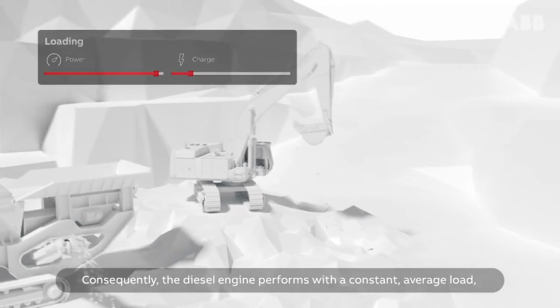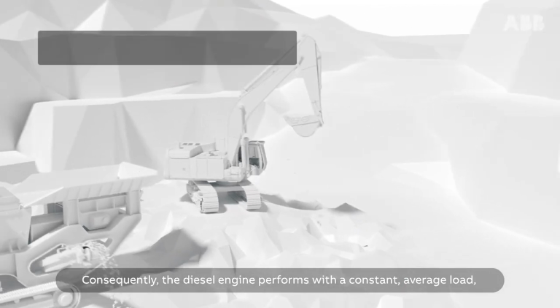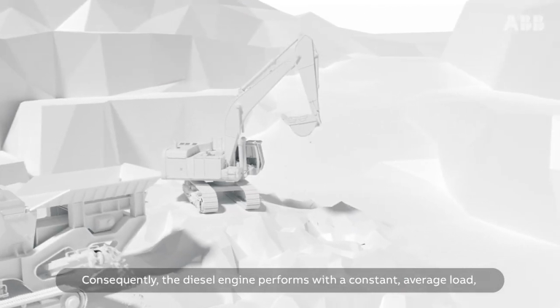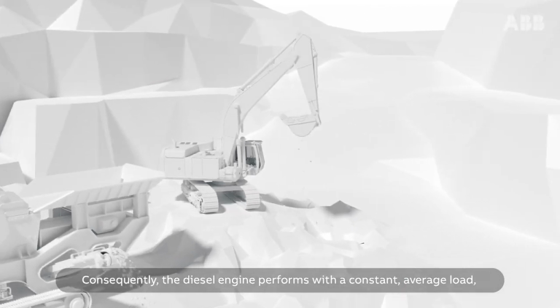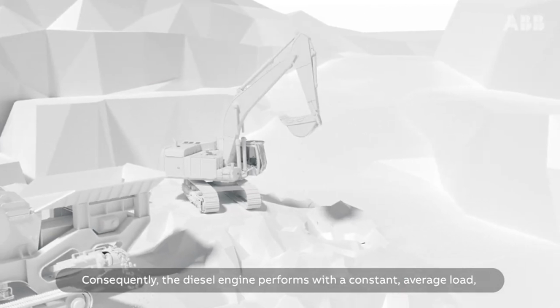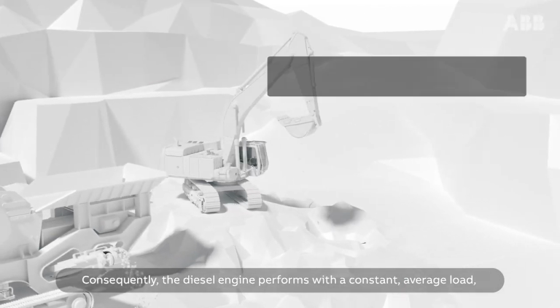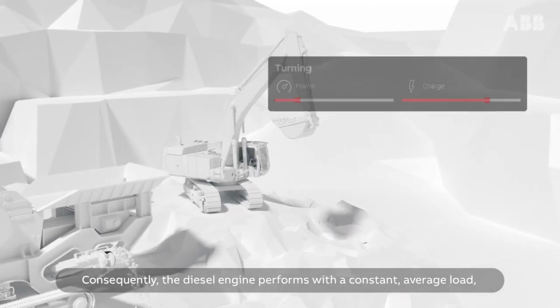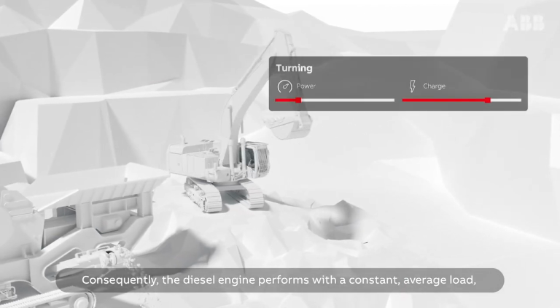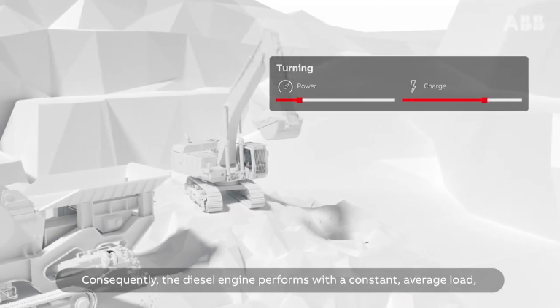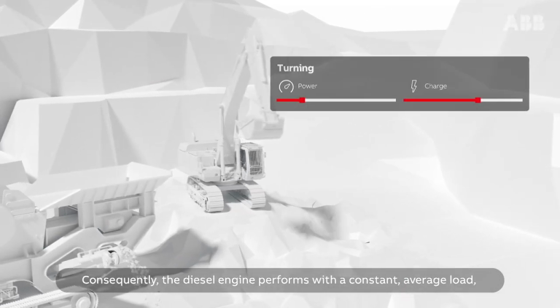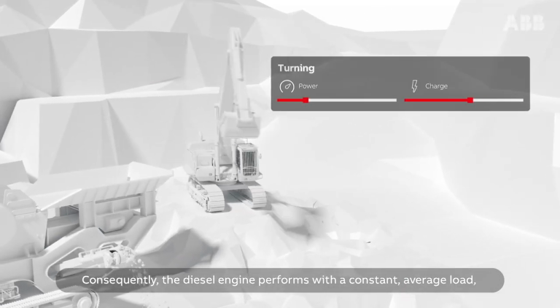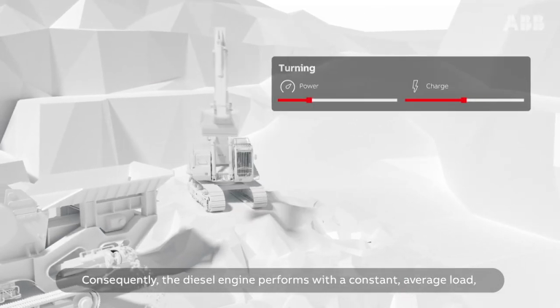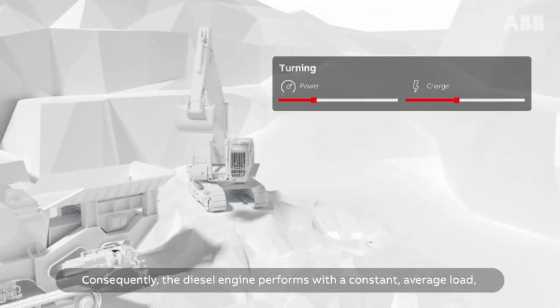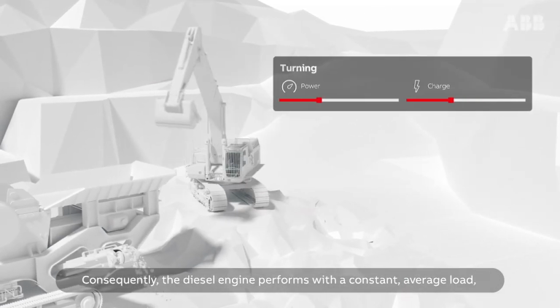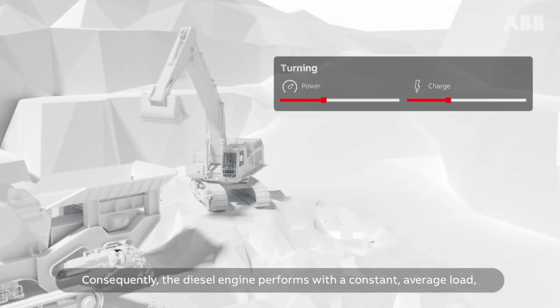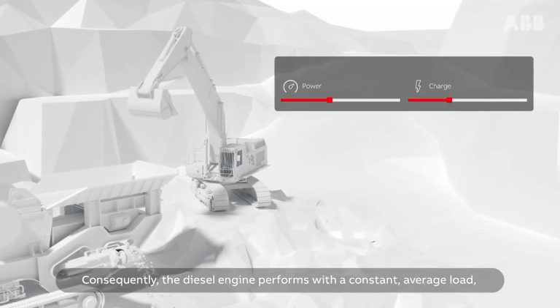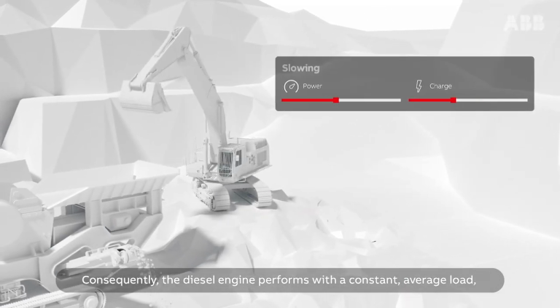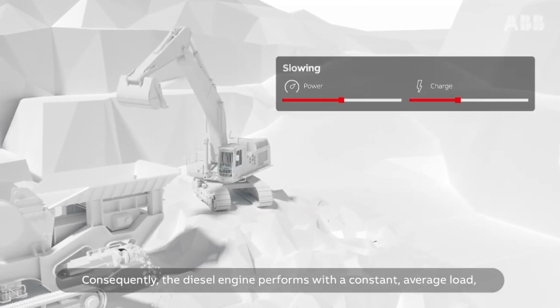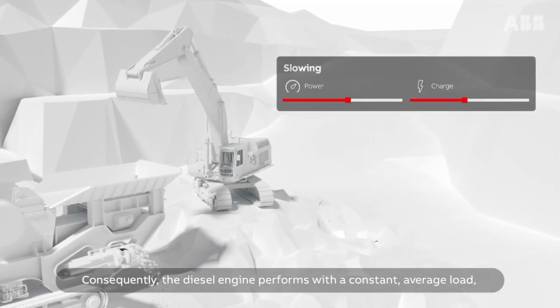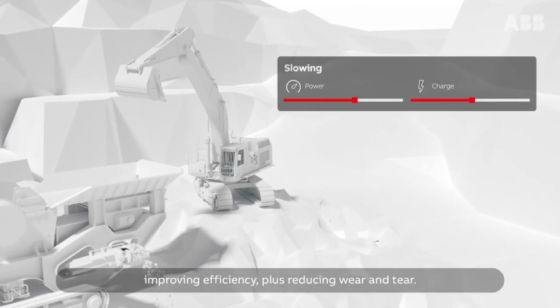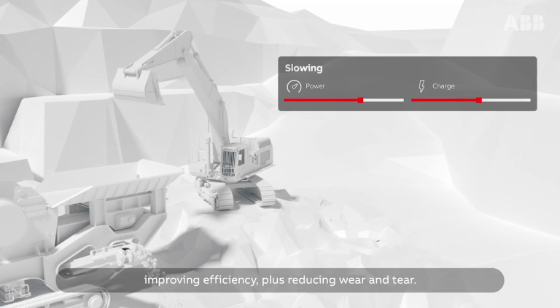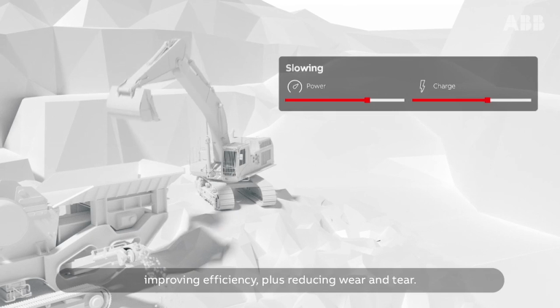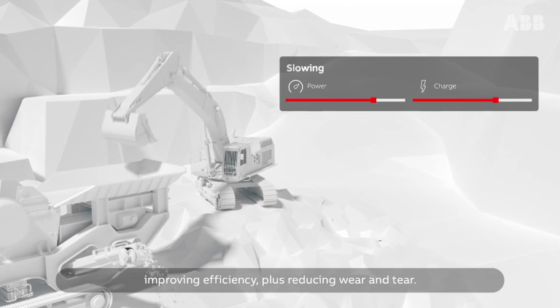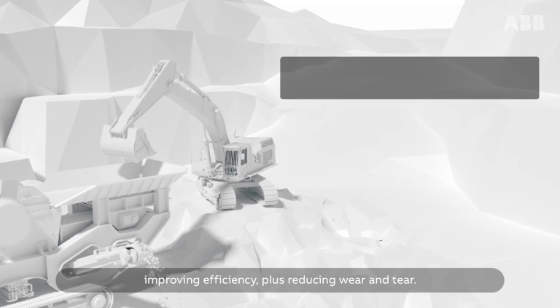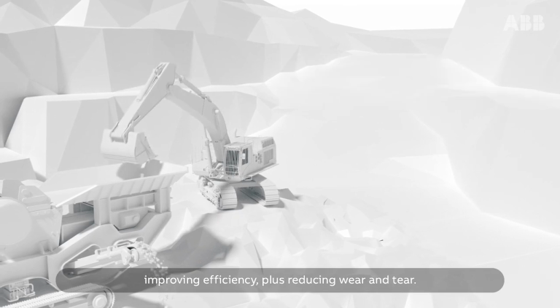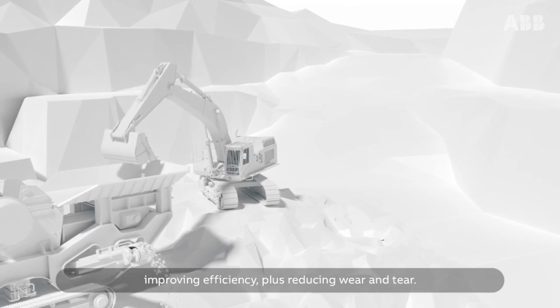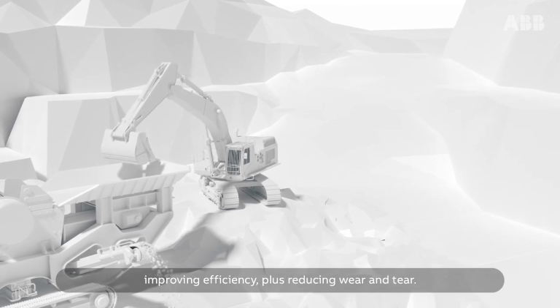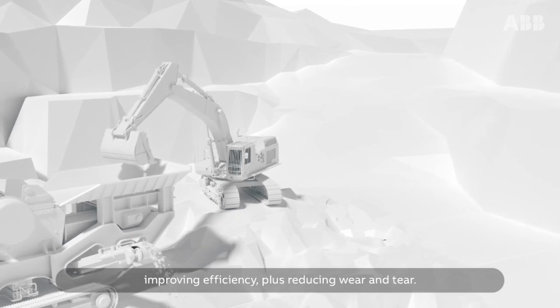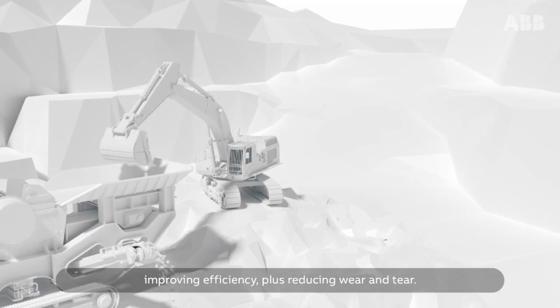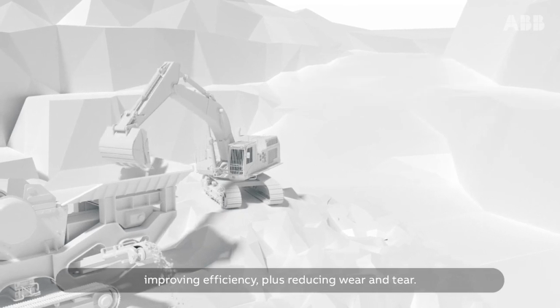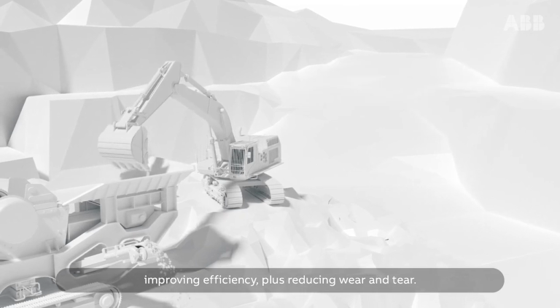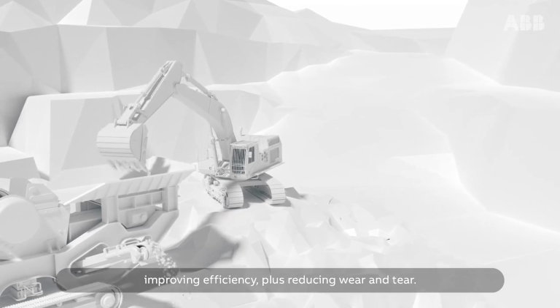Consequently, the diesel engine performs with a constant average load, improving efficiency and reducing wear and tear.